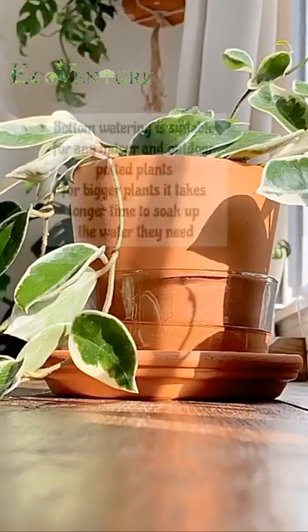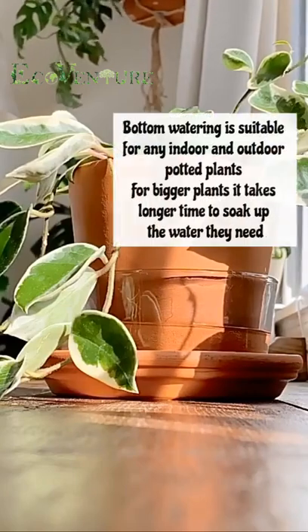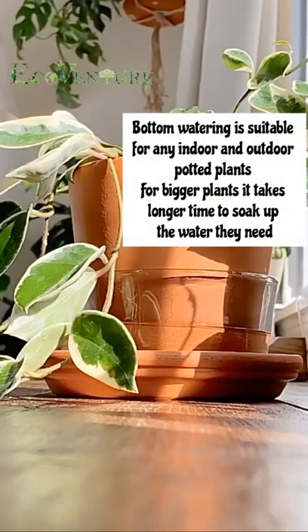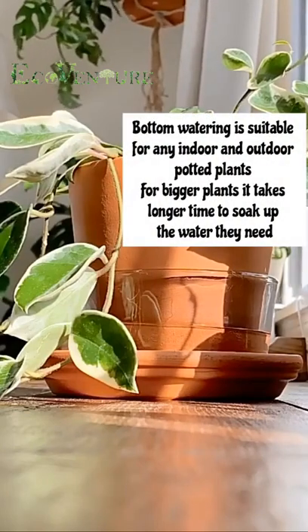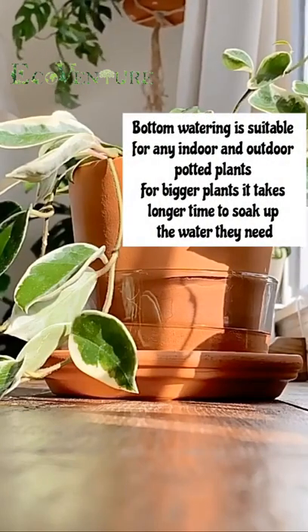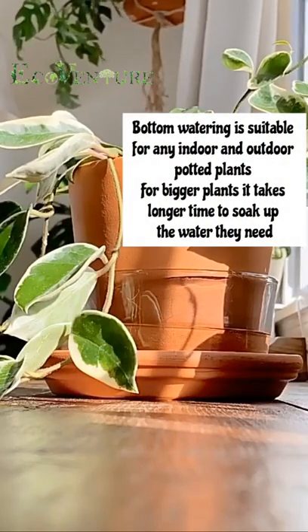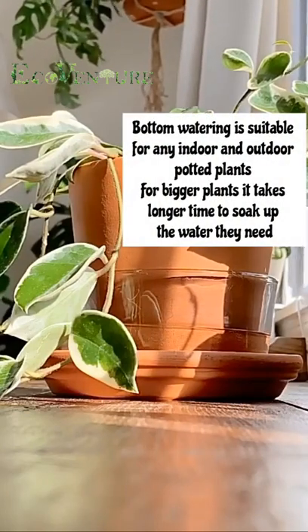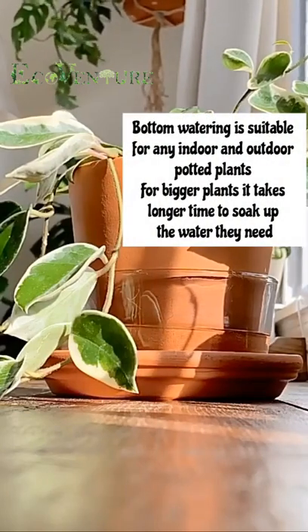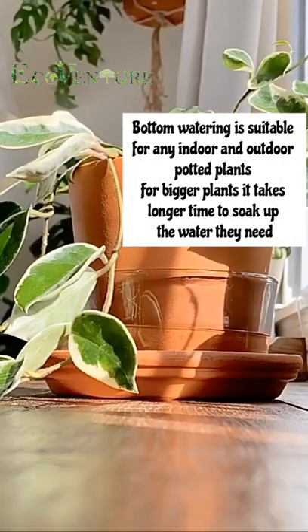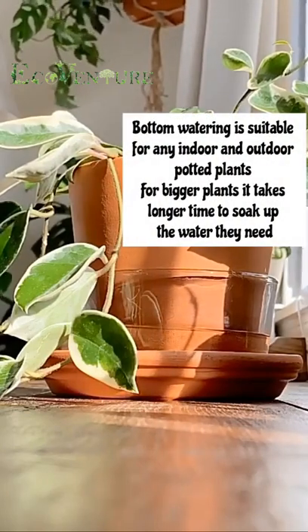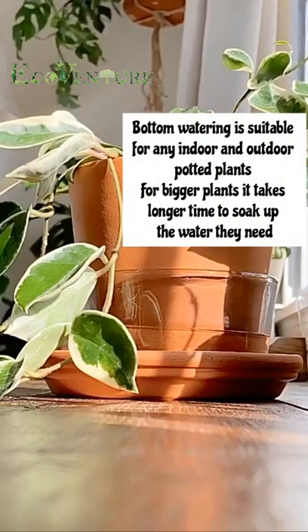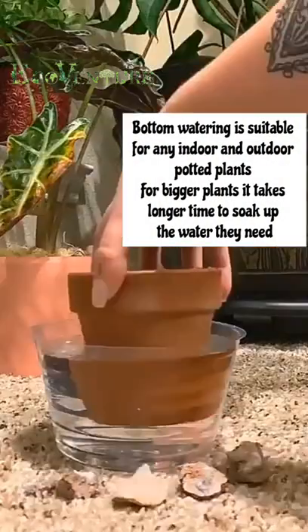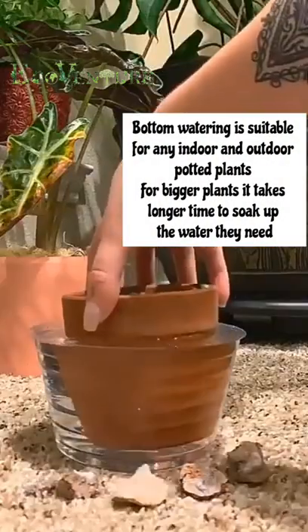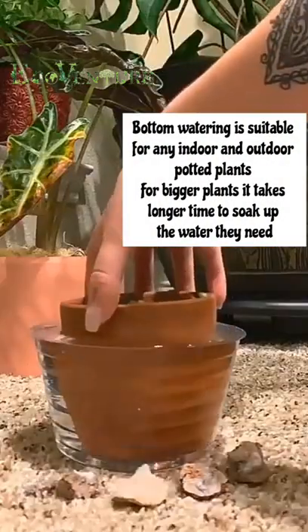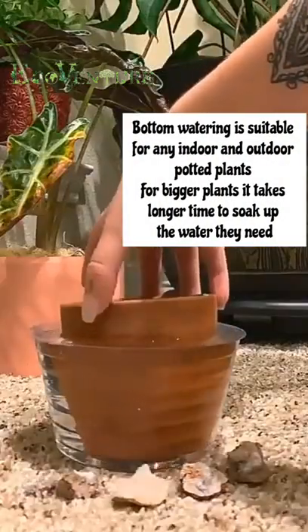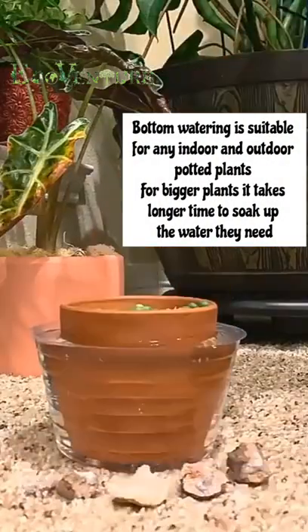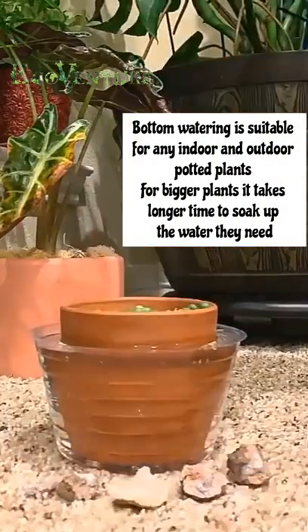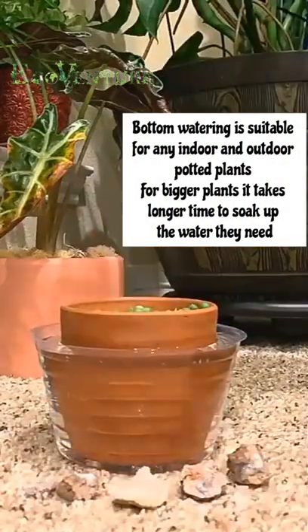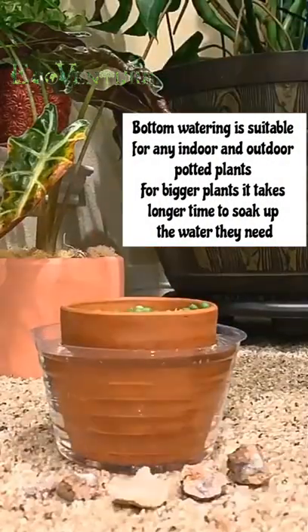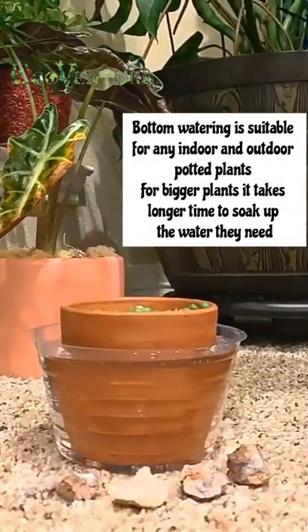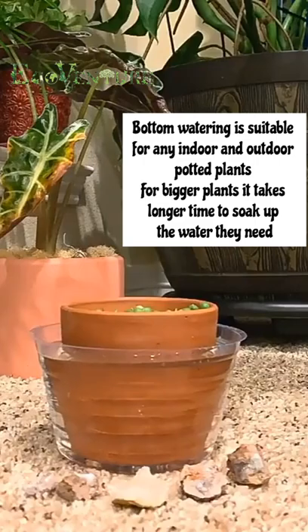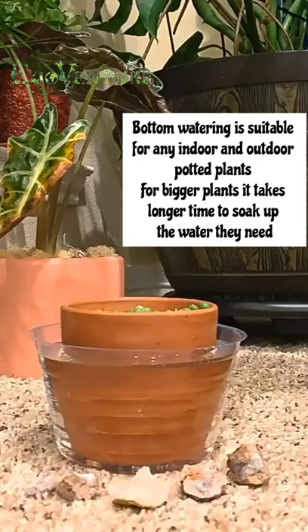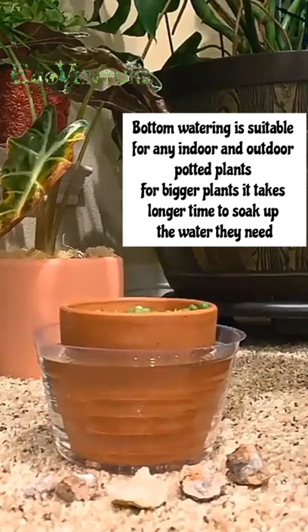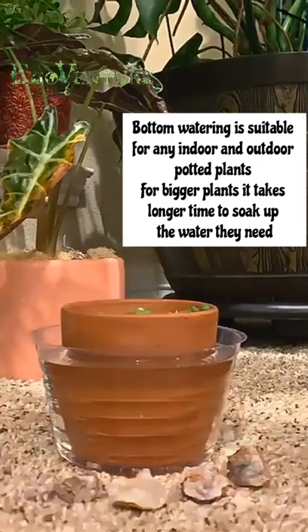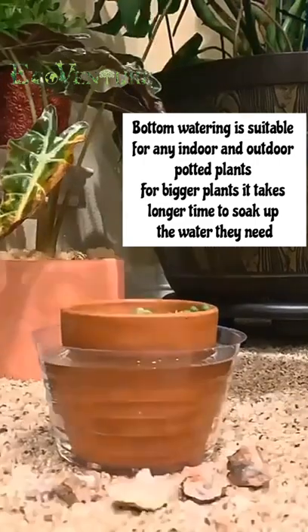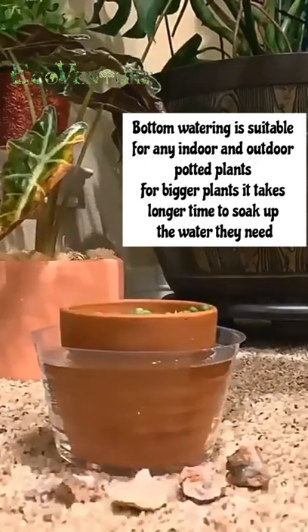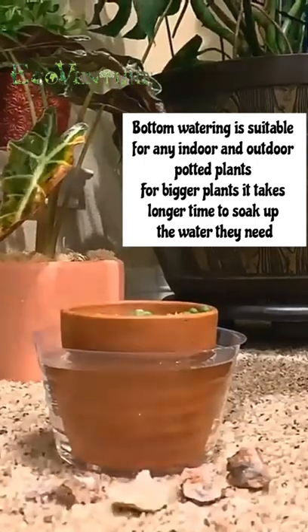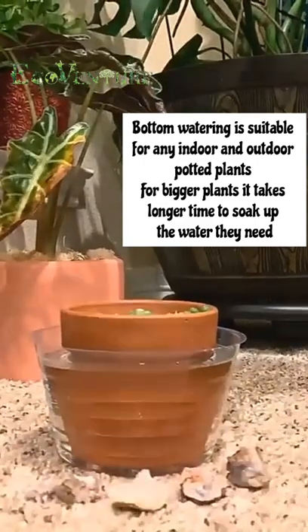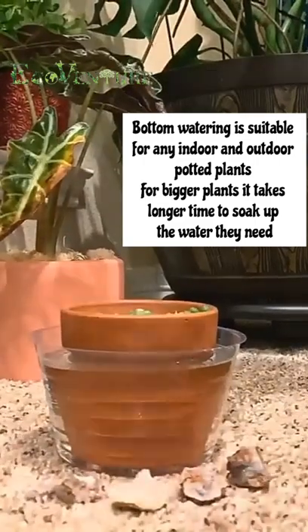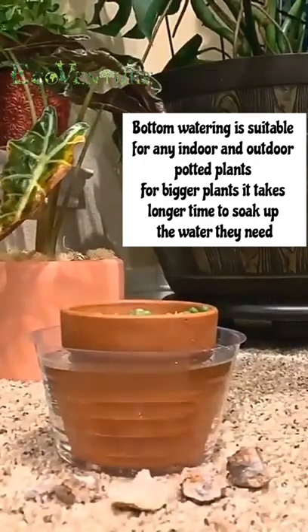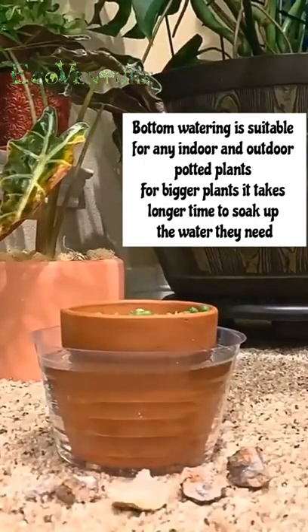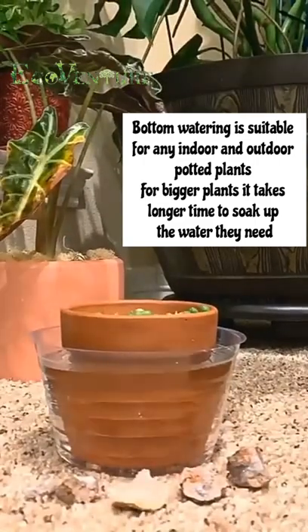Bottom watering is suitable for any indoor and outdoor potted plants. For bigger plants it takes longer time to soak up the water they need.